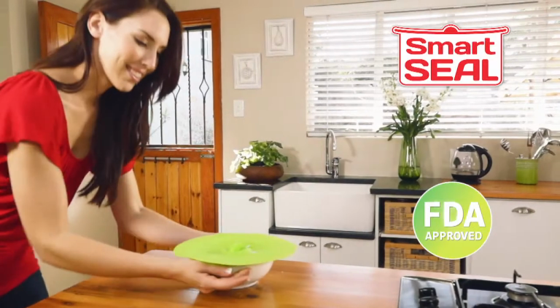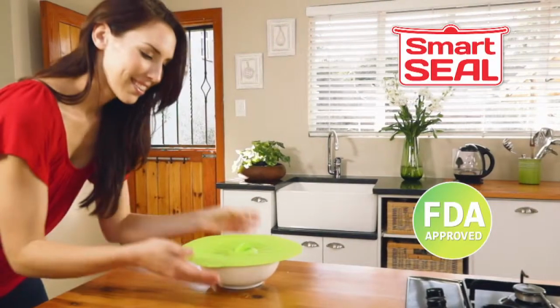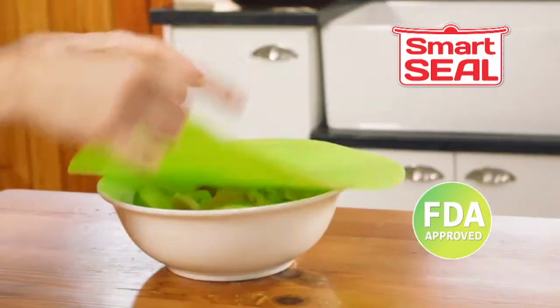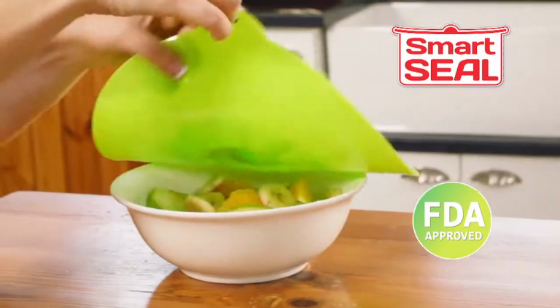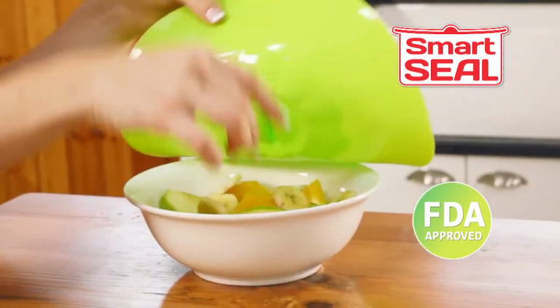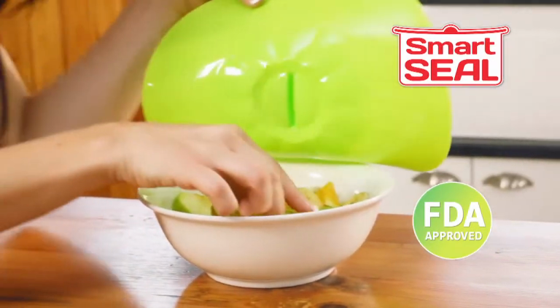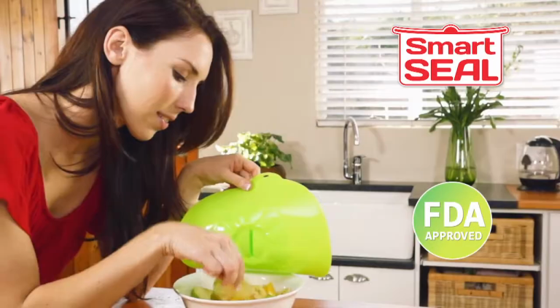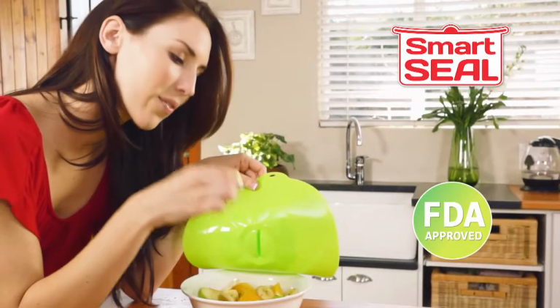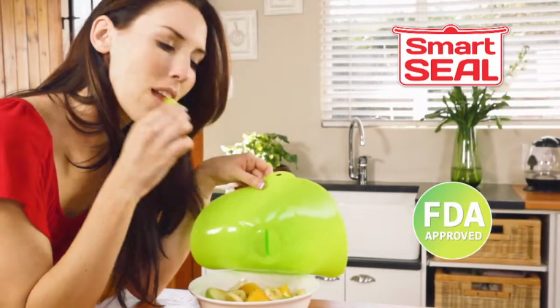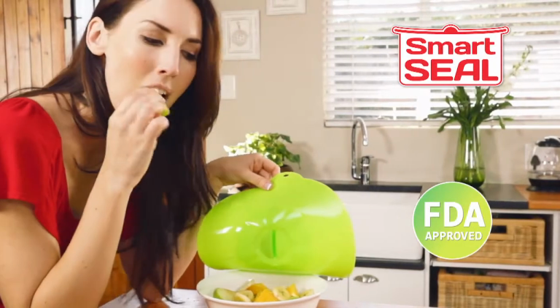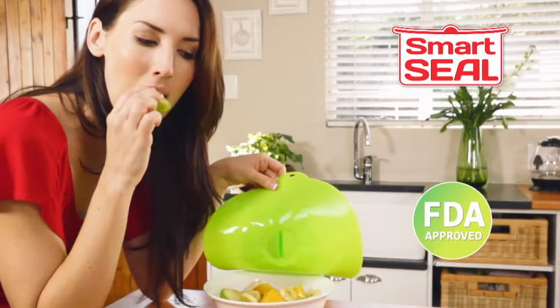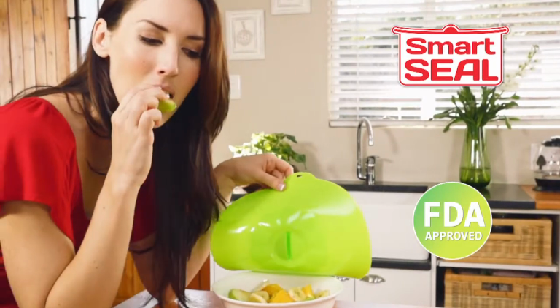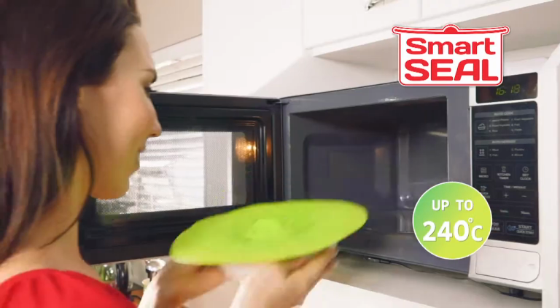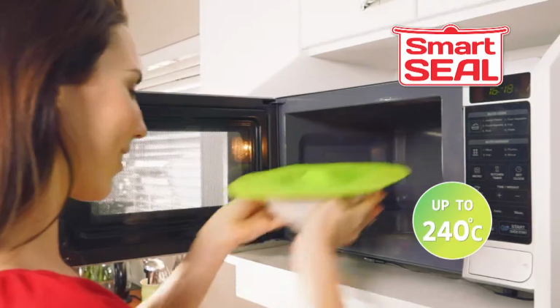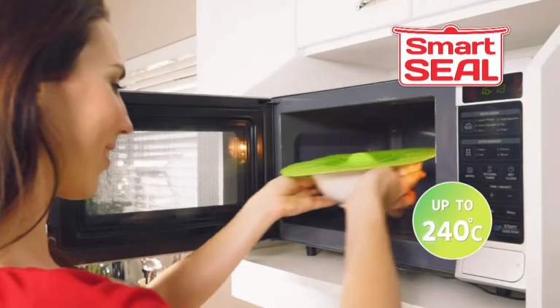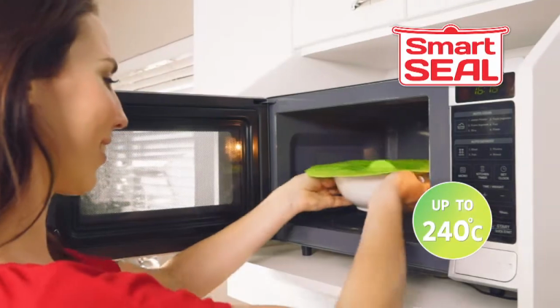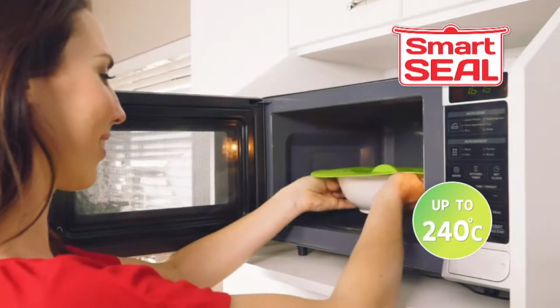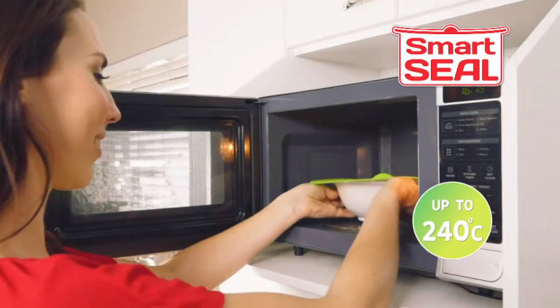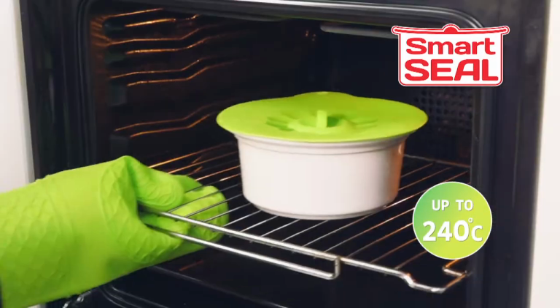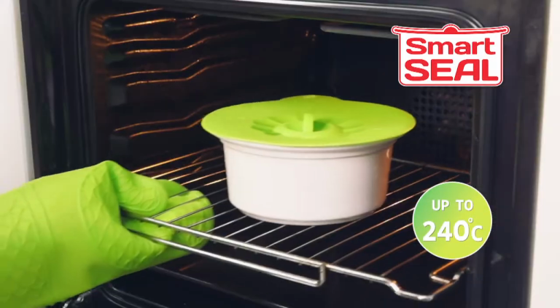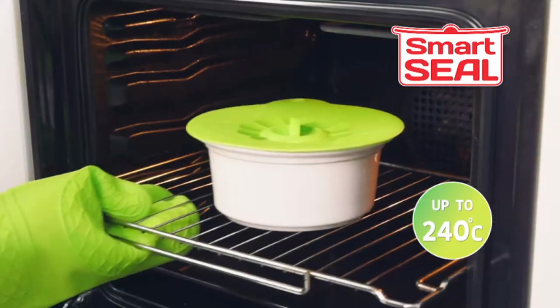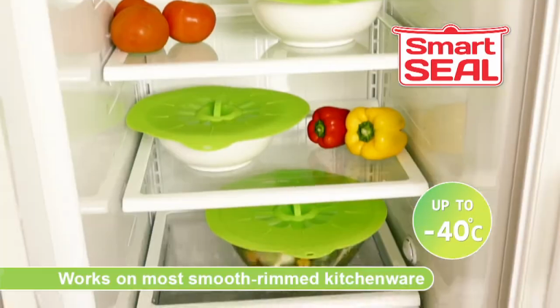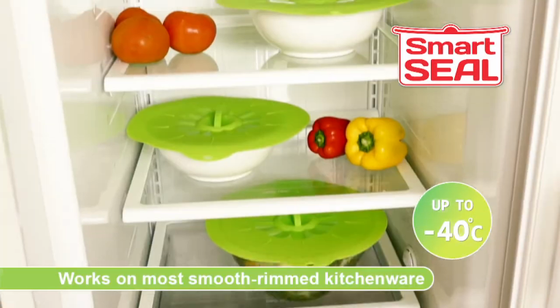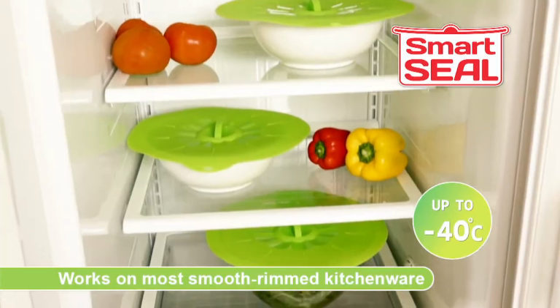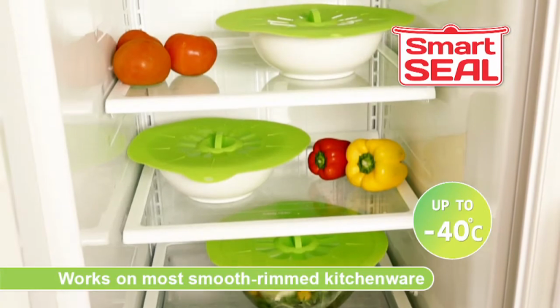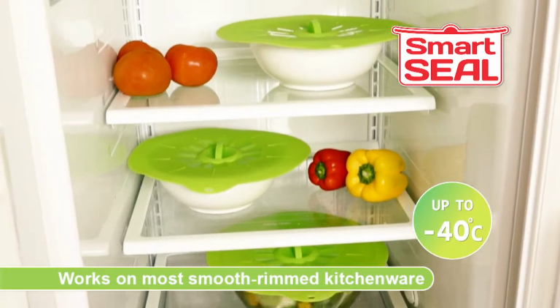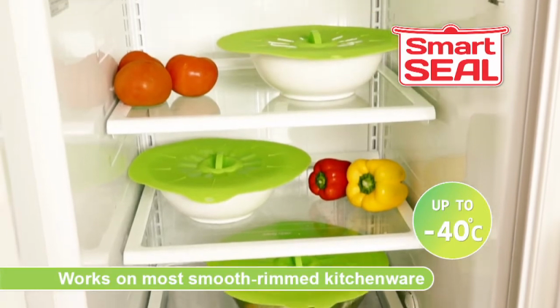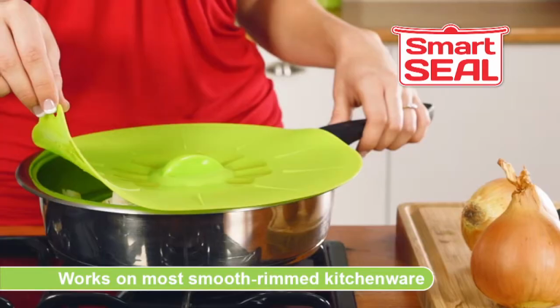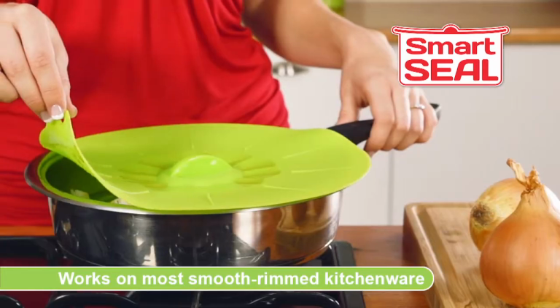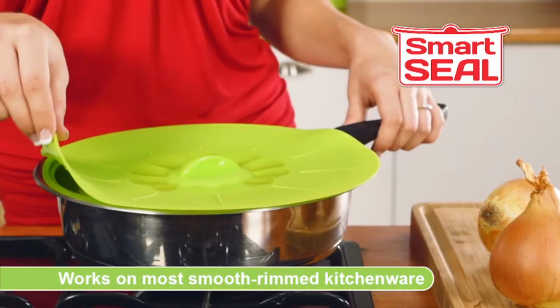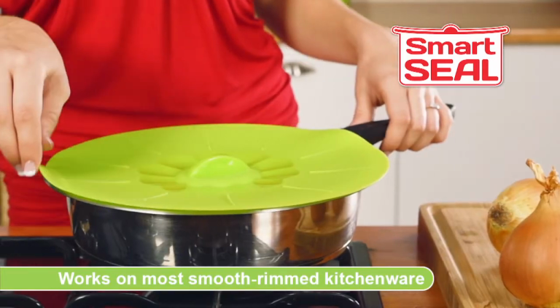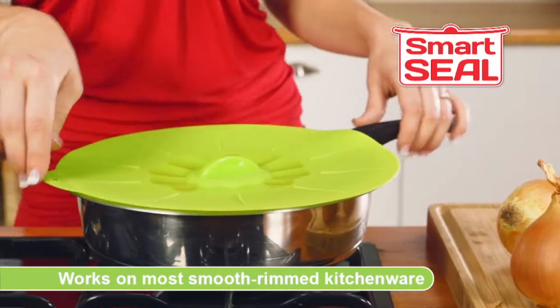Smart Seal is made from food-safe silicone. Use in the microwave, the oven, fridge, freezer, and on the stove.